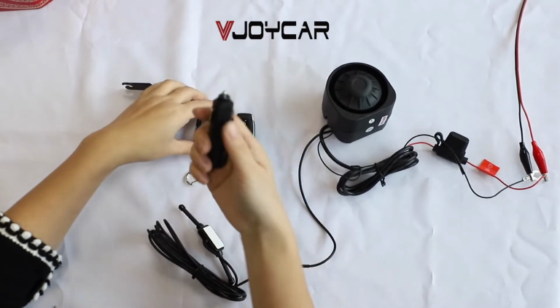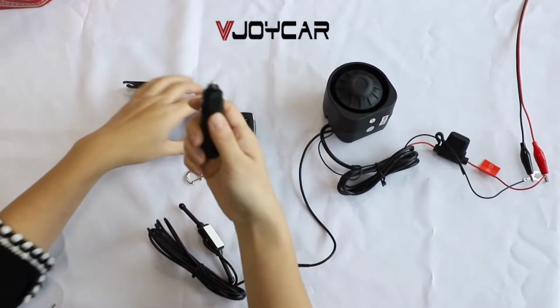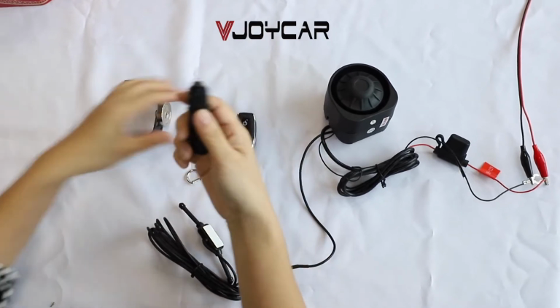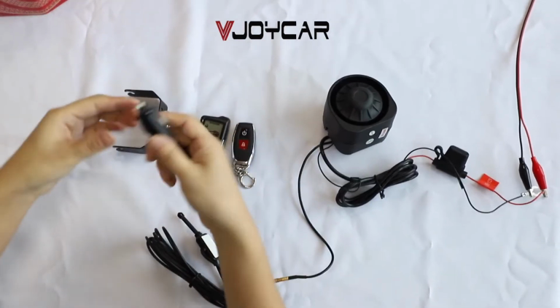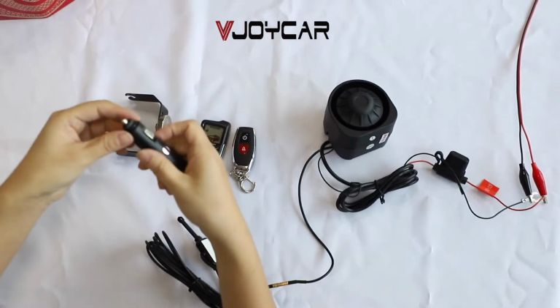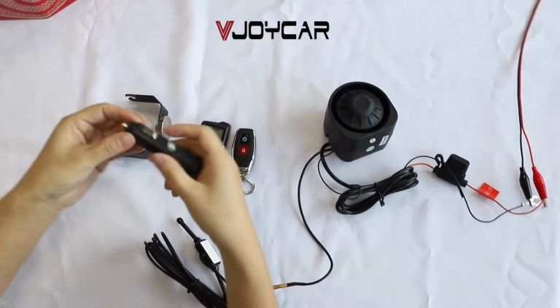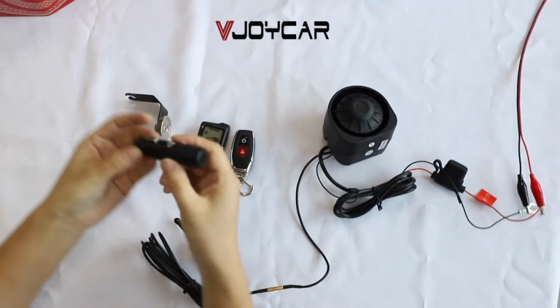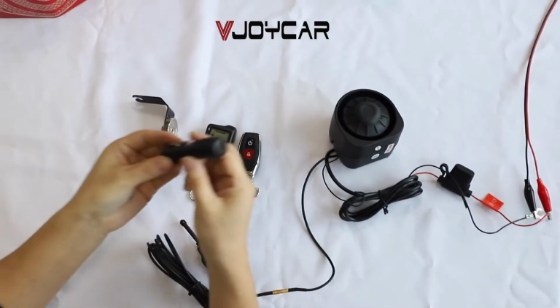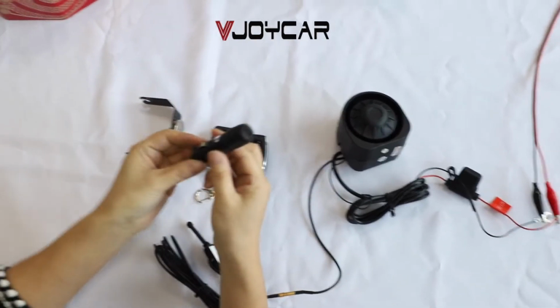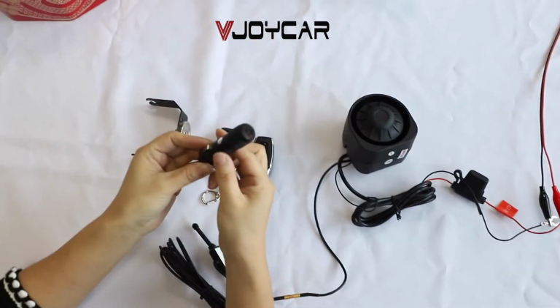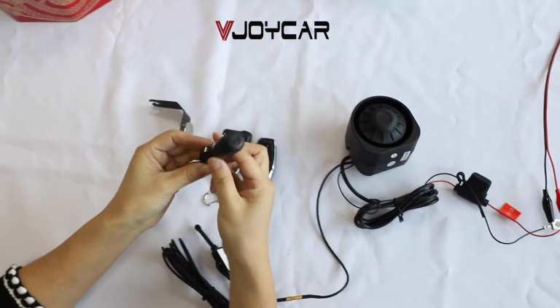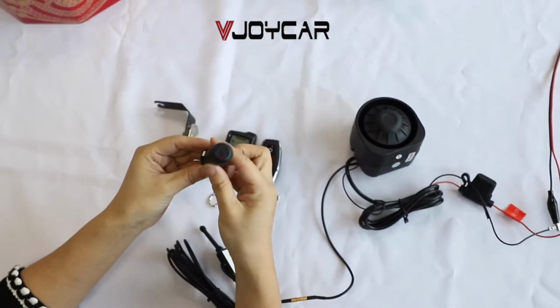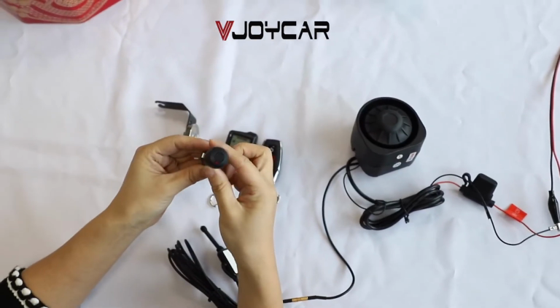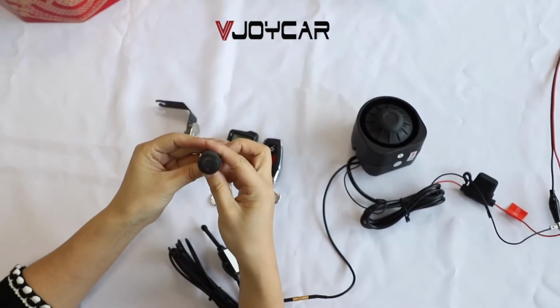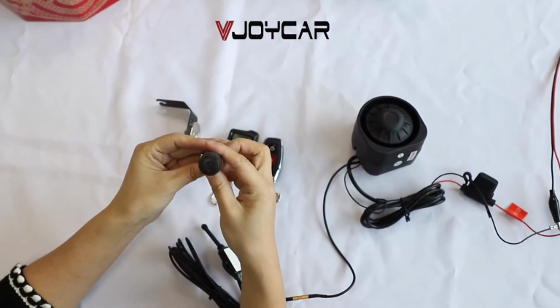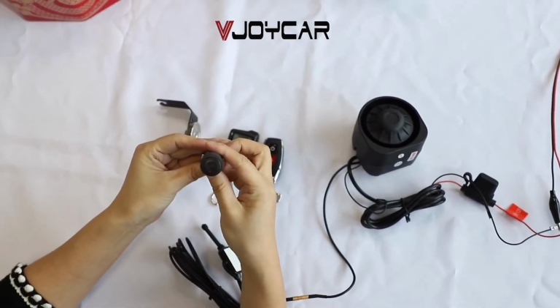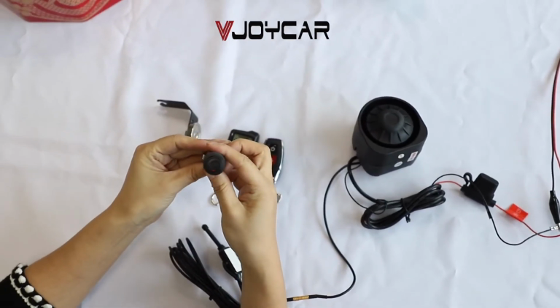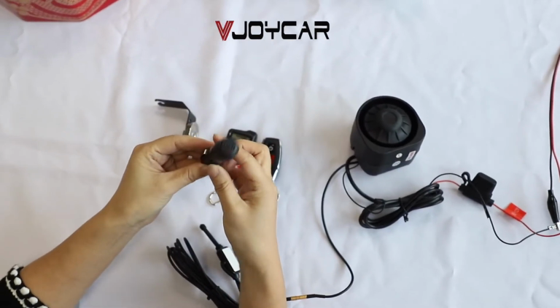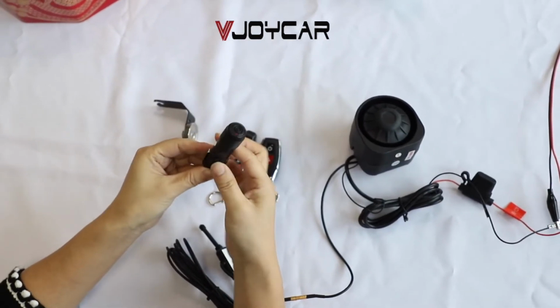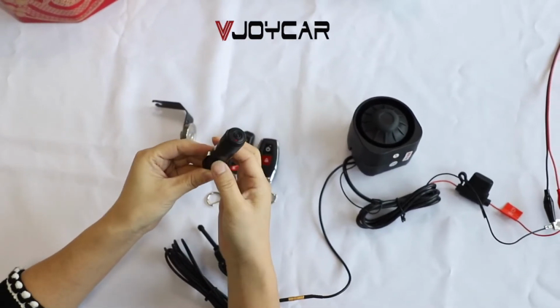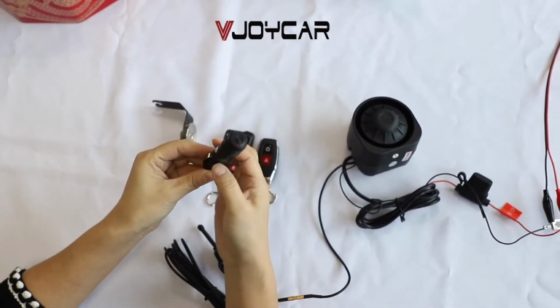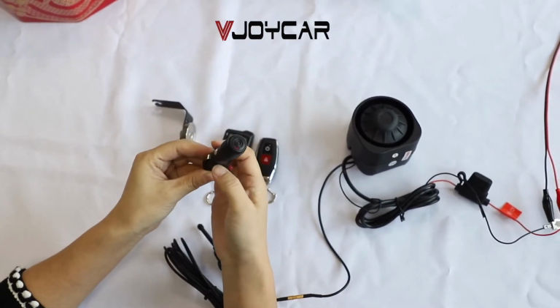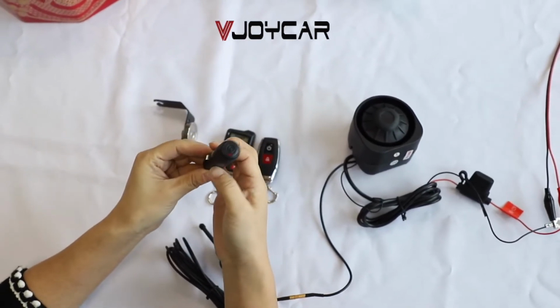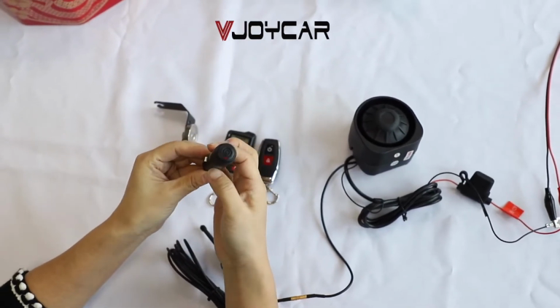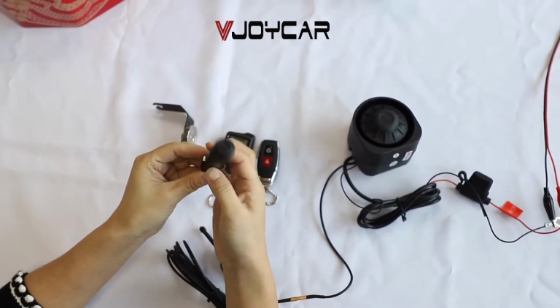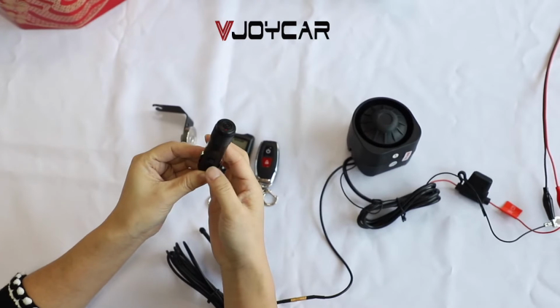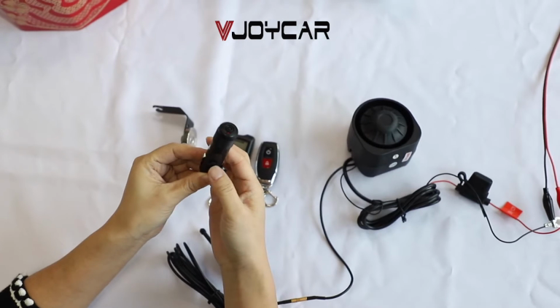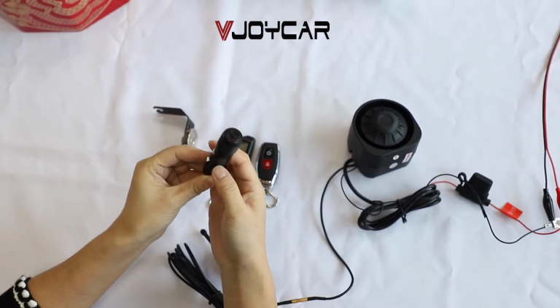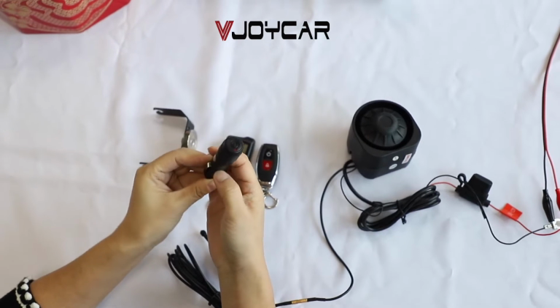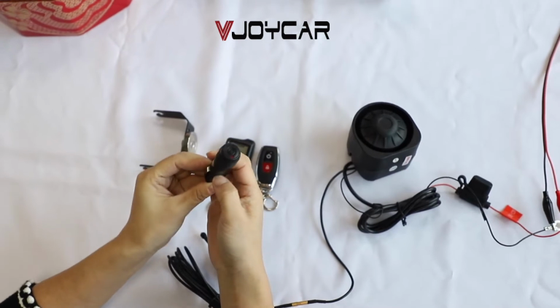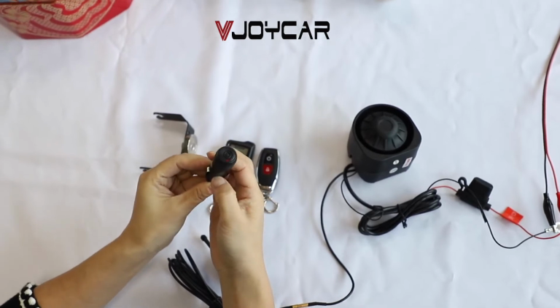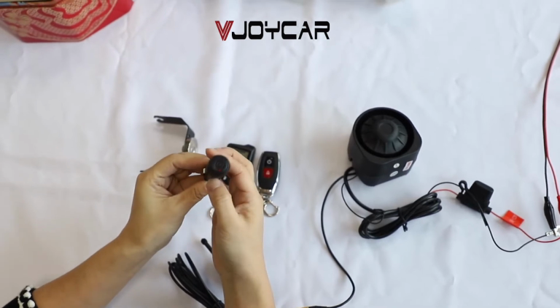This is the air pressure sensor. Turn it on.